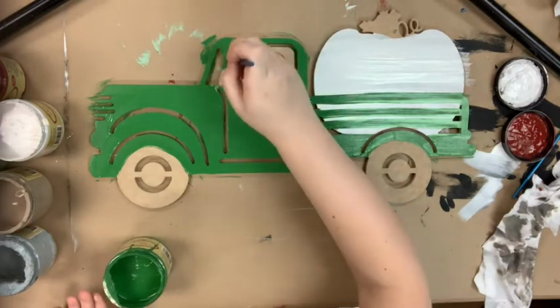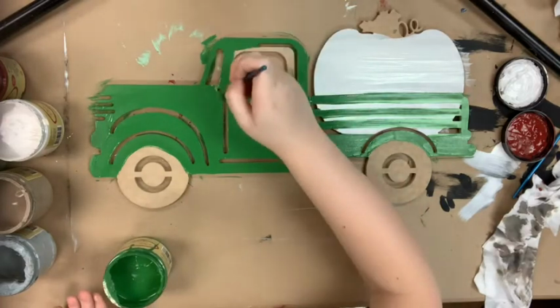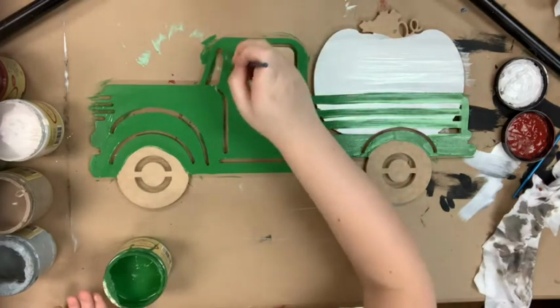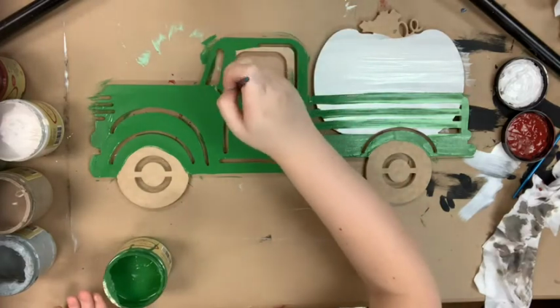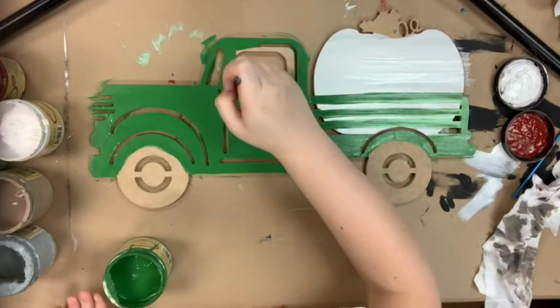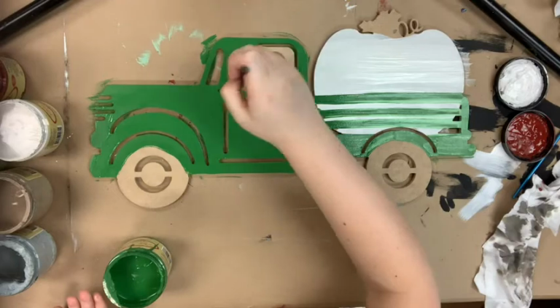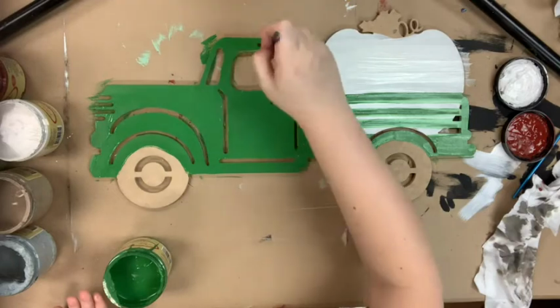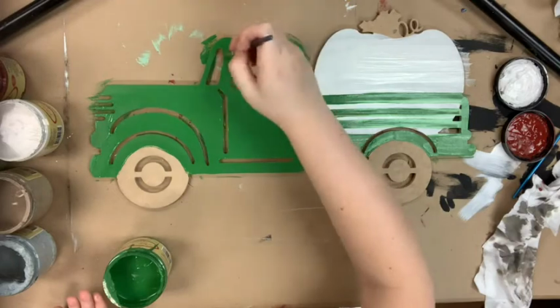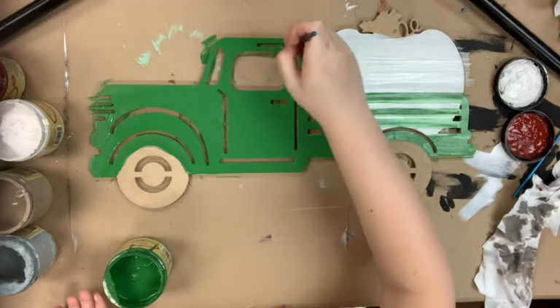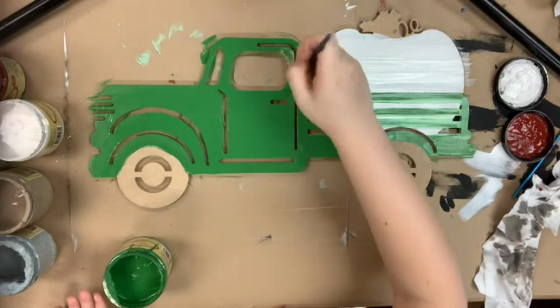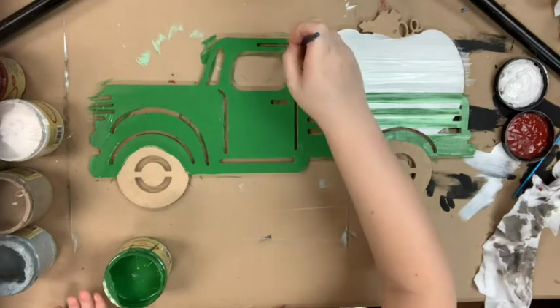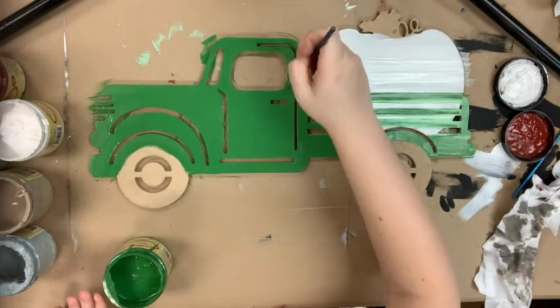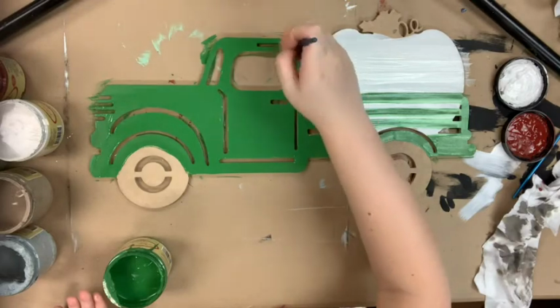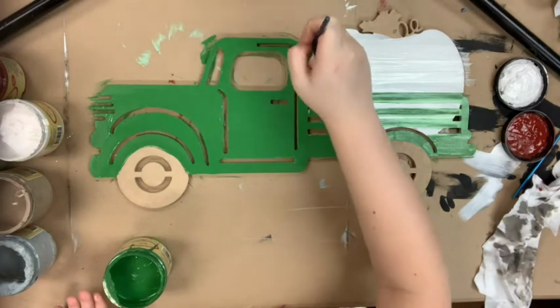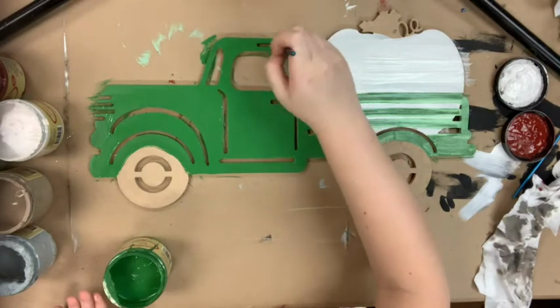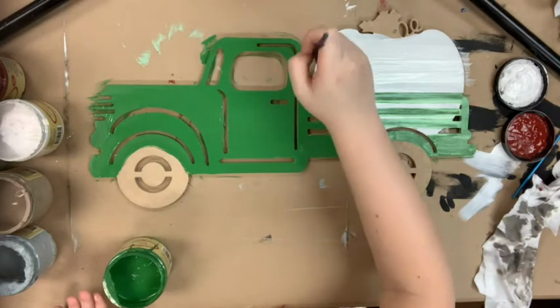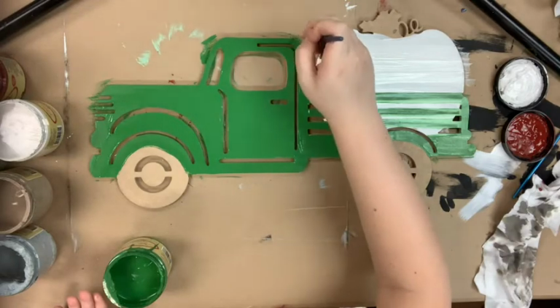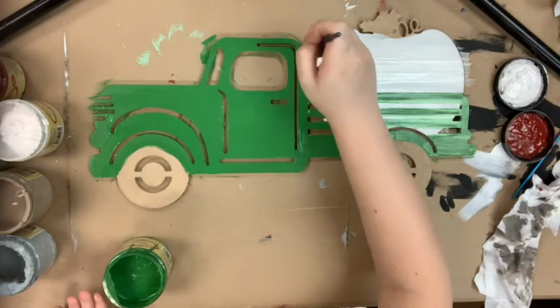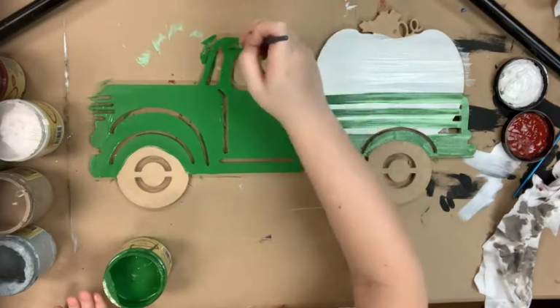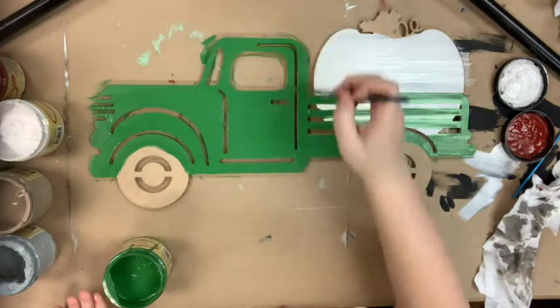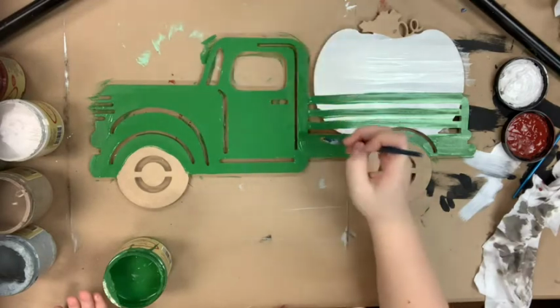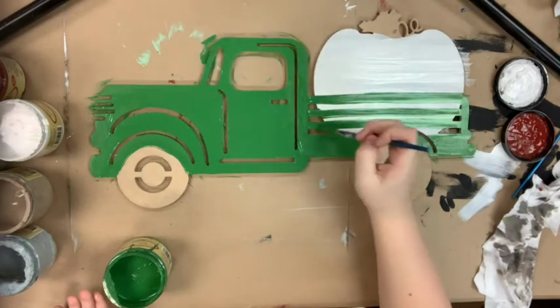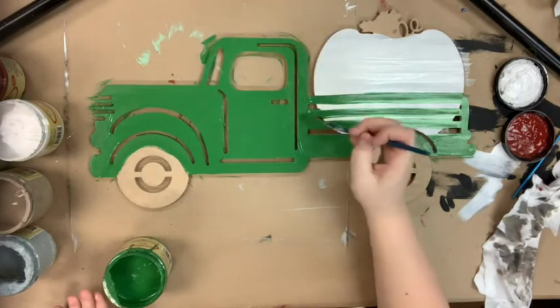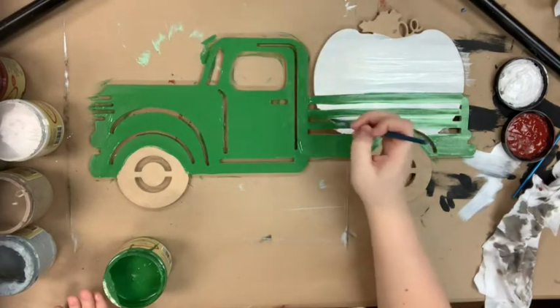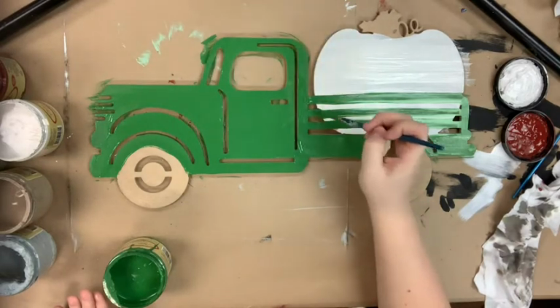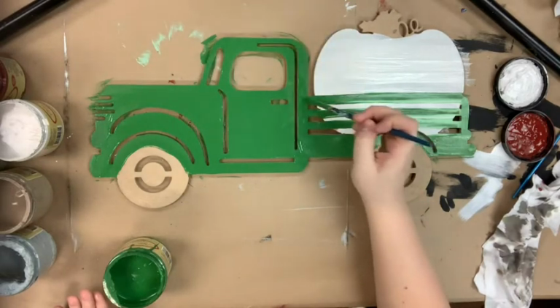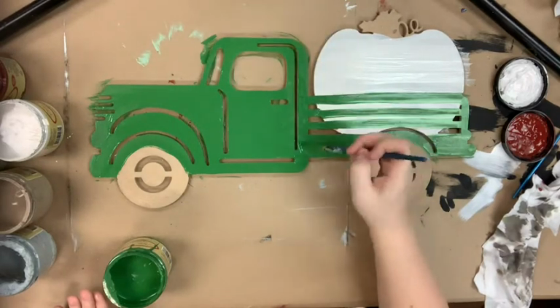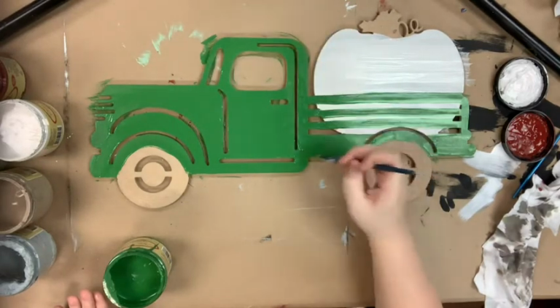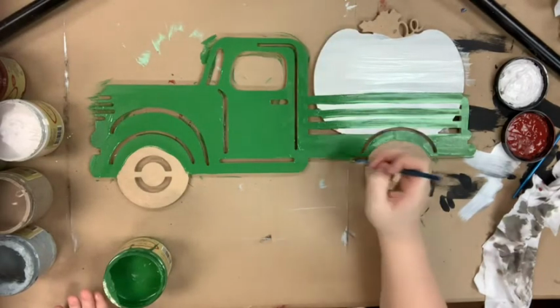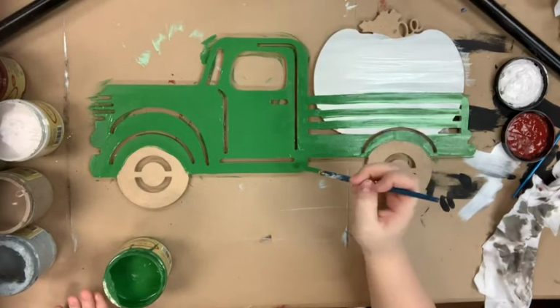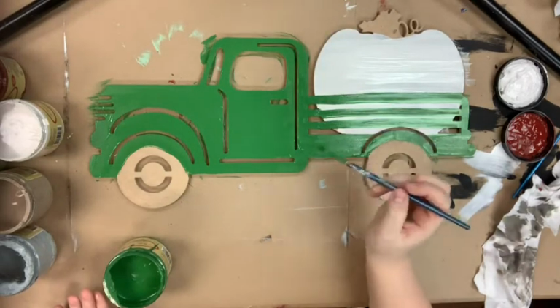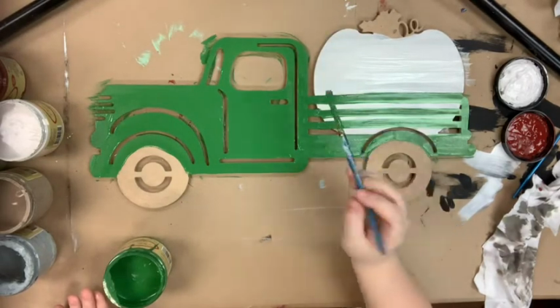I'm also going to go in and paint the leaf on my pumpkin in evergreen, and I'm going to paint my stem in the chocolate color.